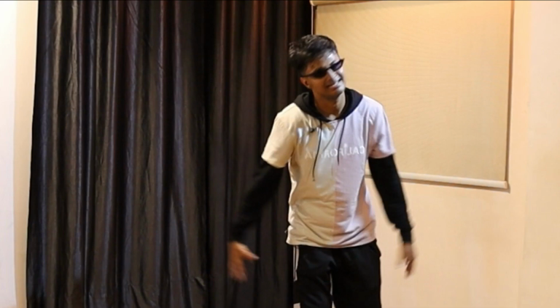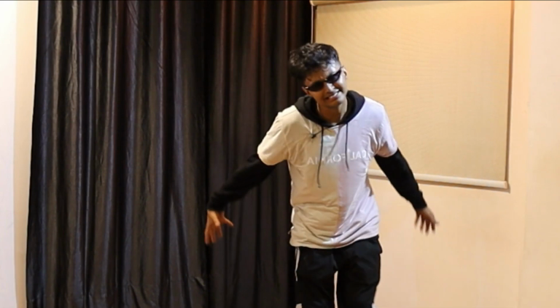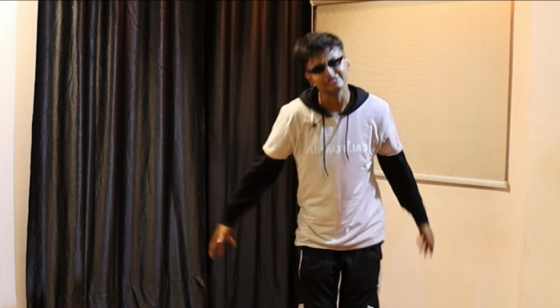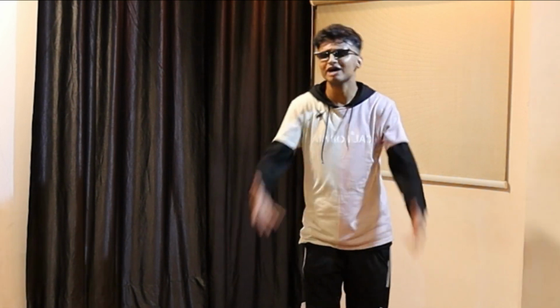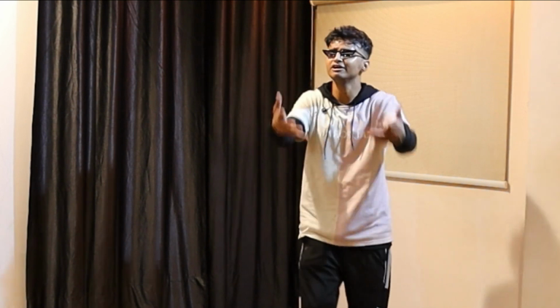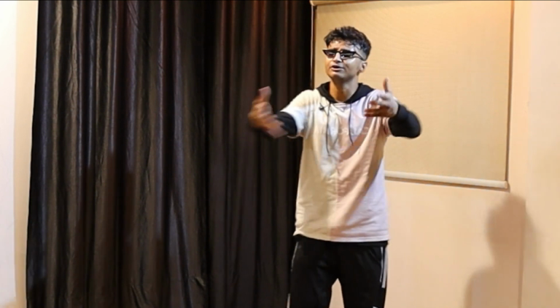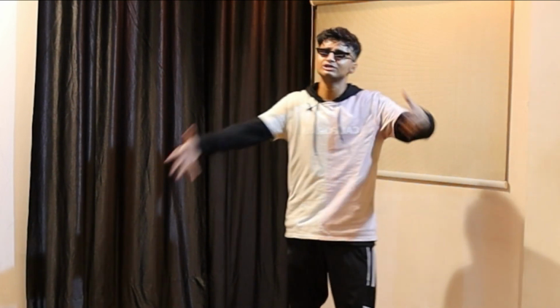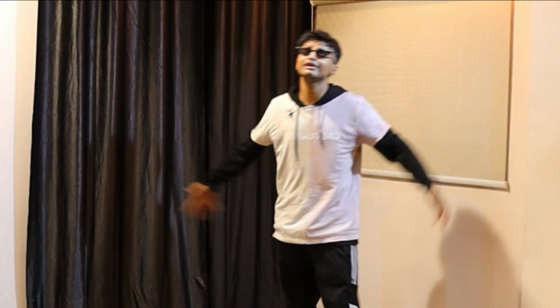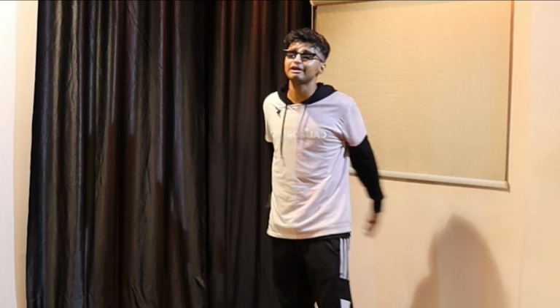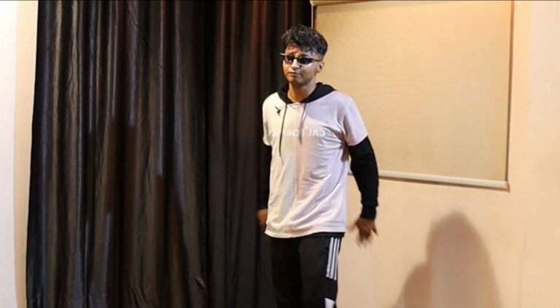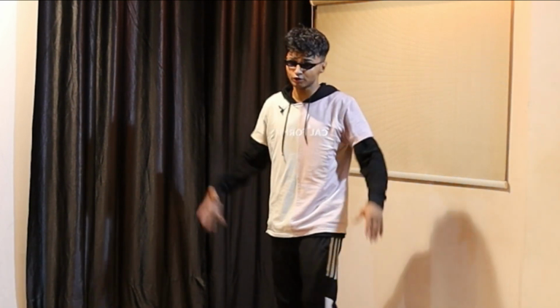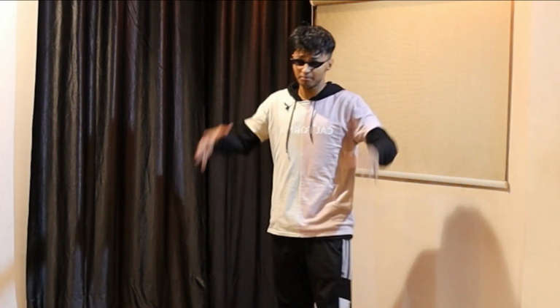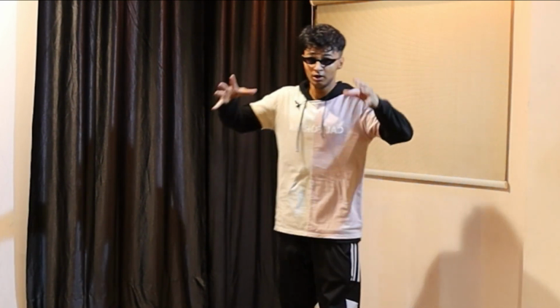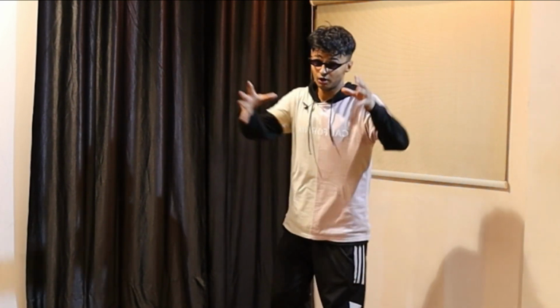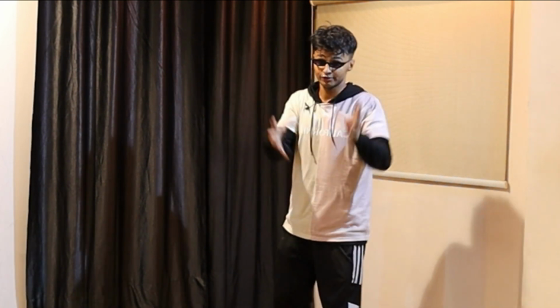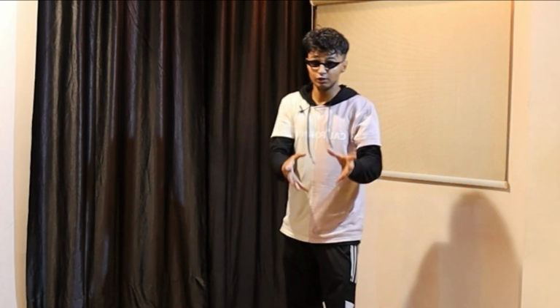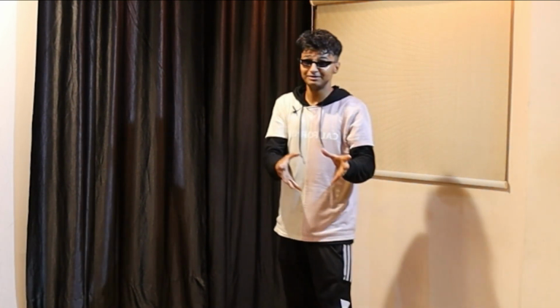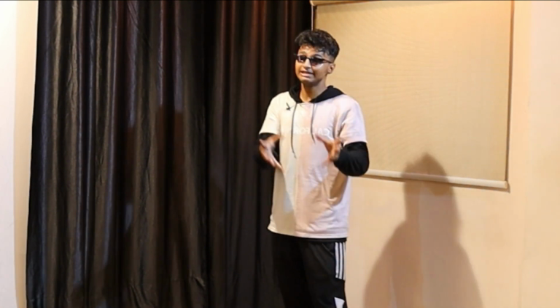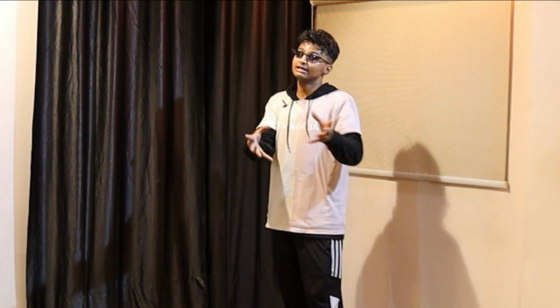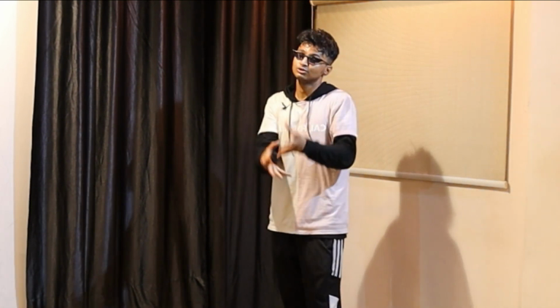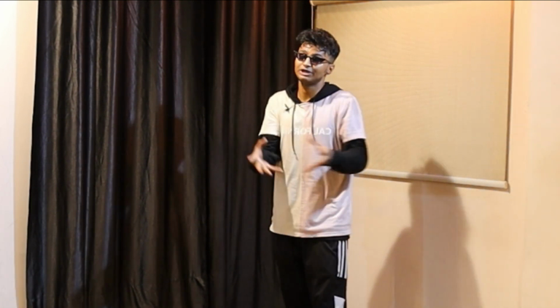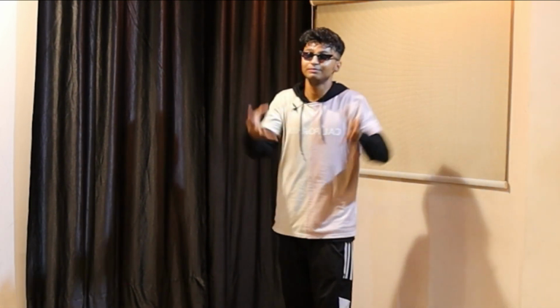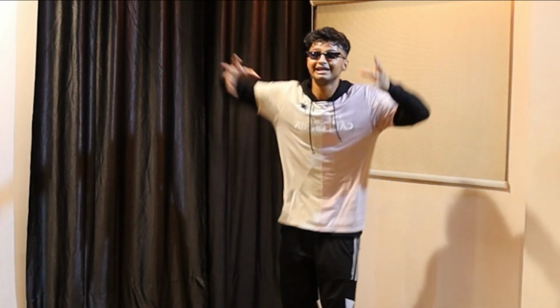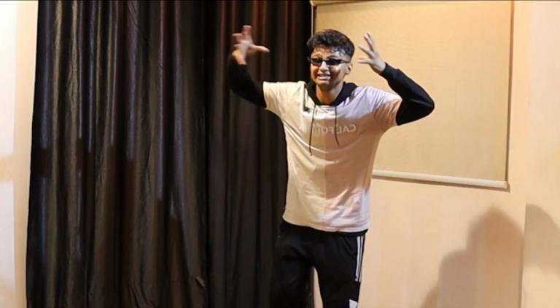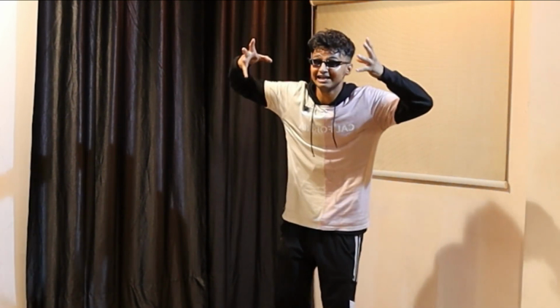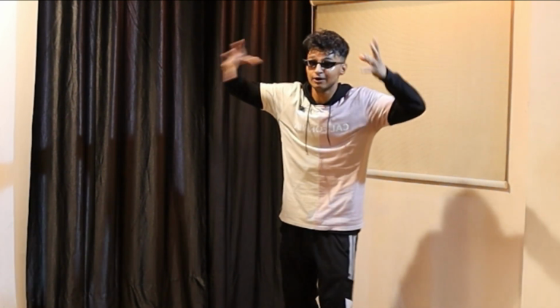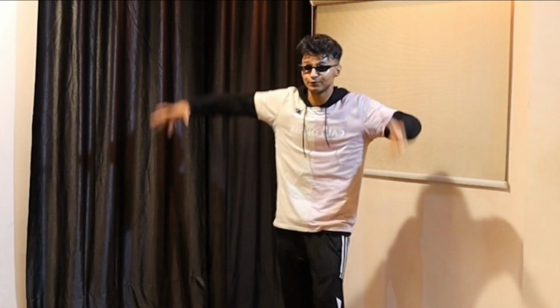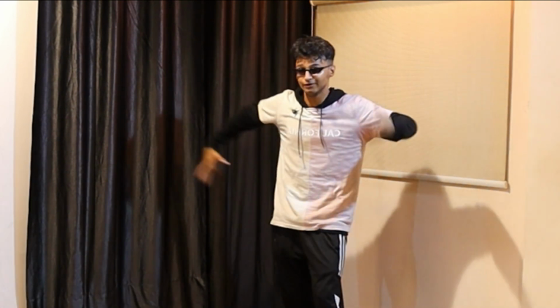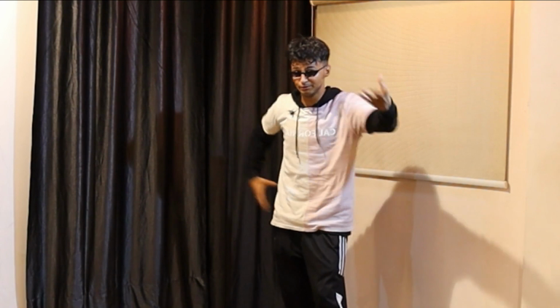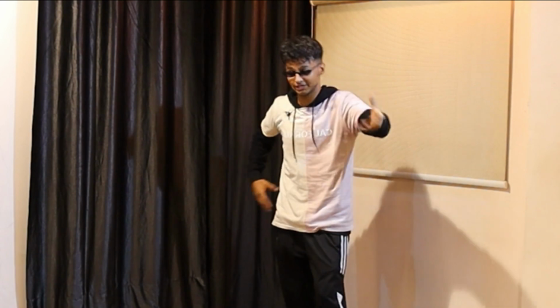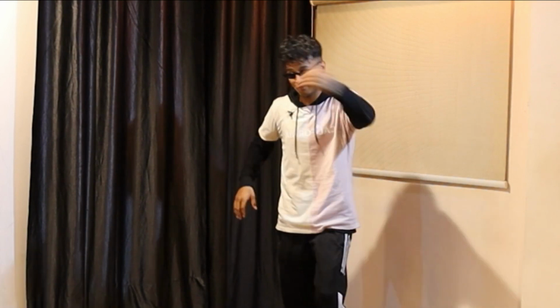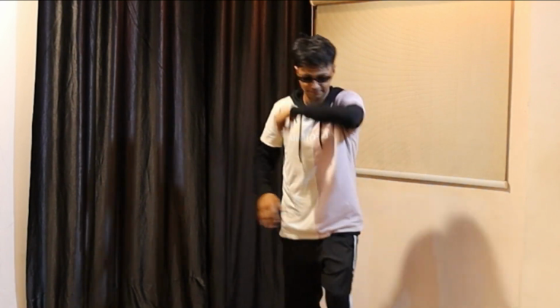Now let's play it right from the top on the slow music so that you'll be getting the idea of how to do it on the music. Come on, five six seven go.